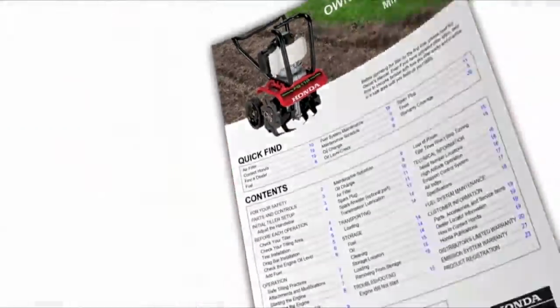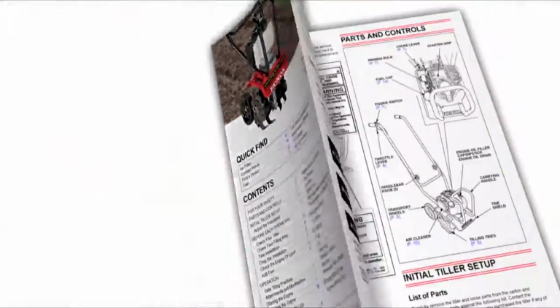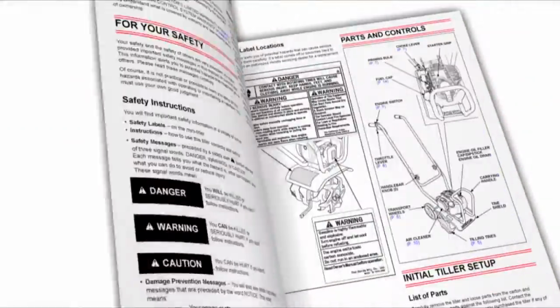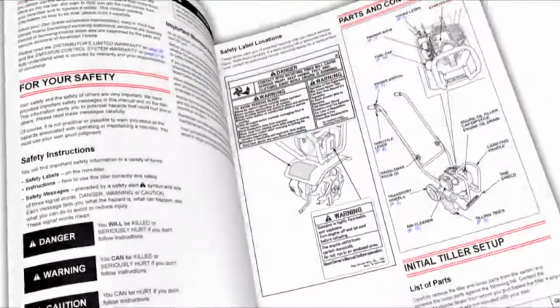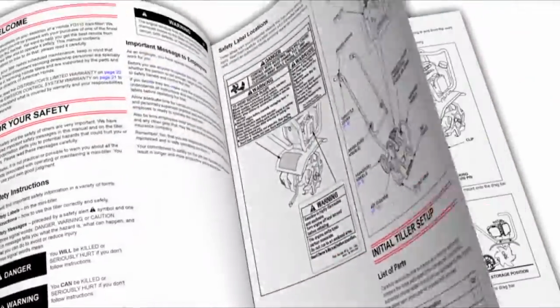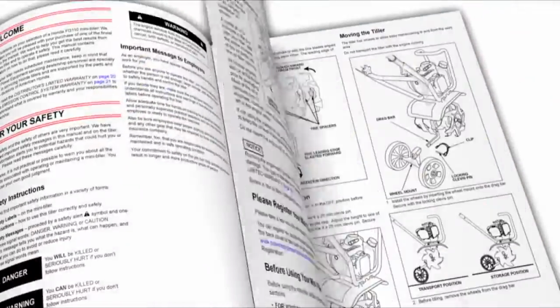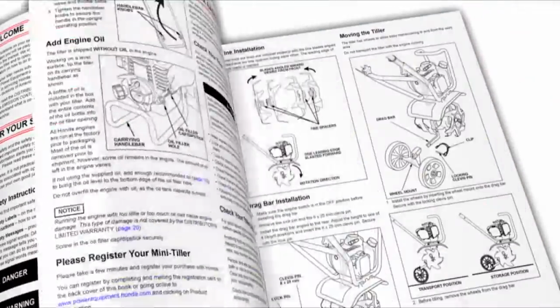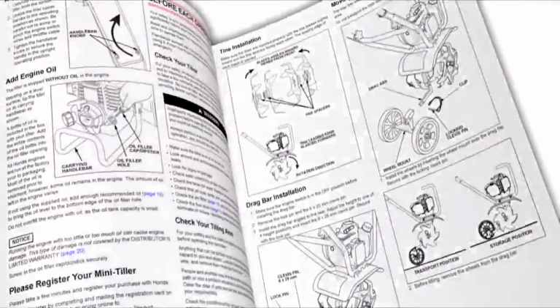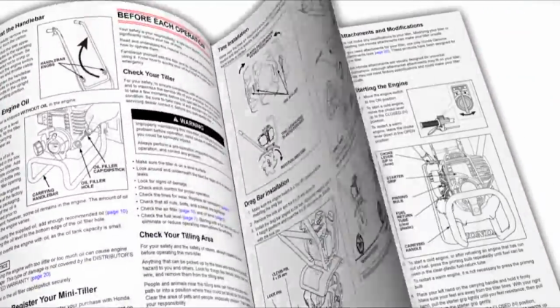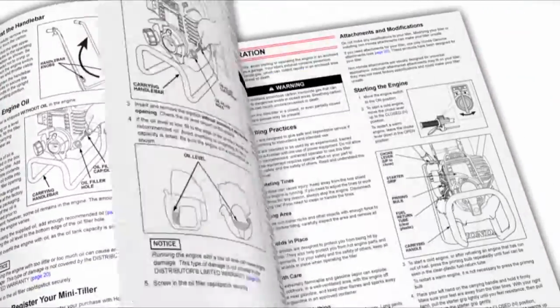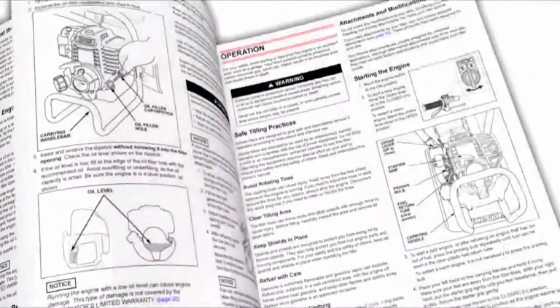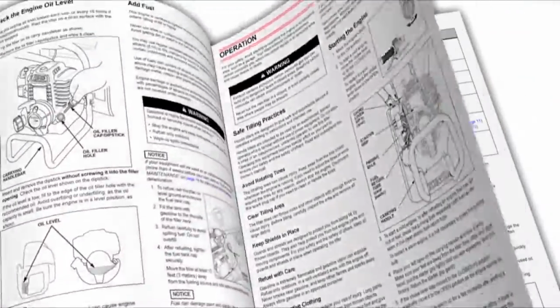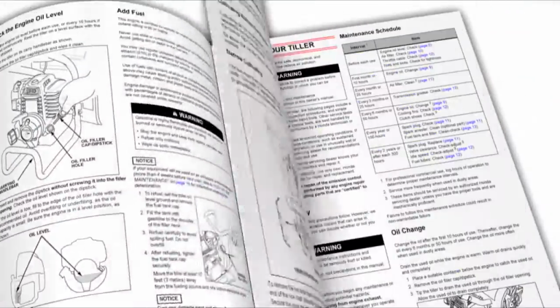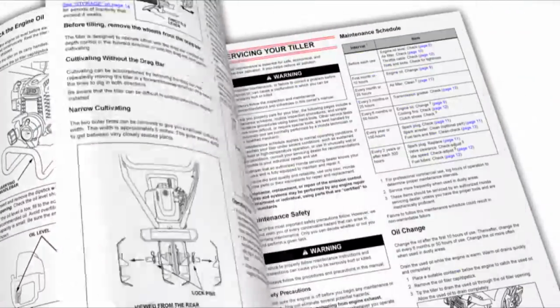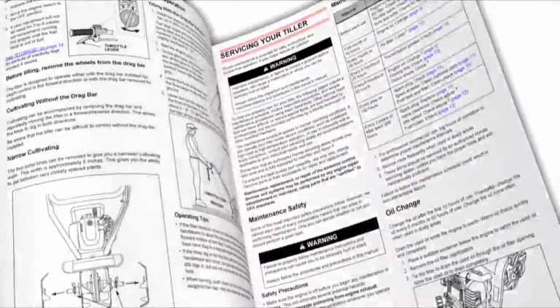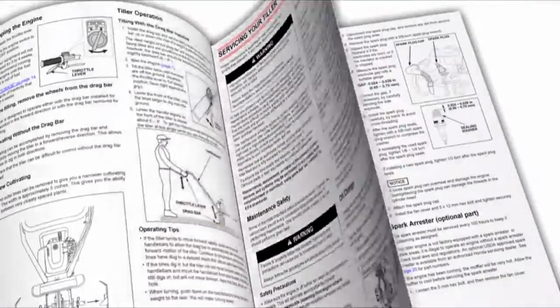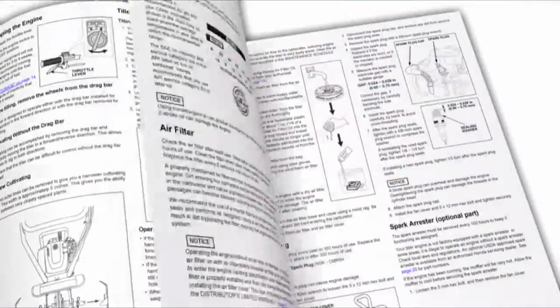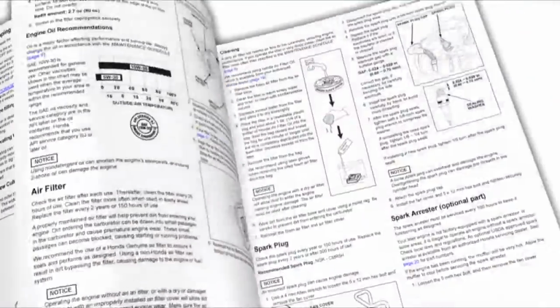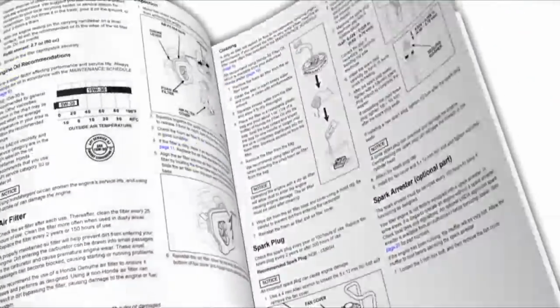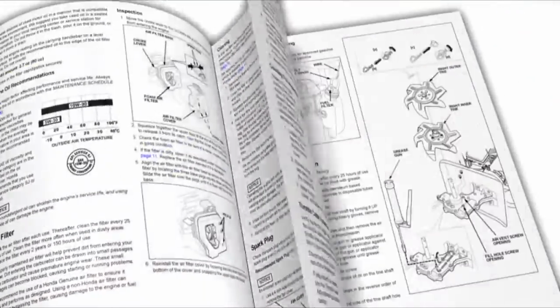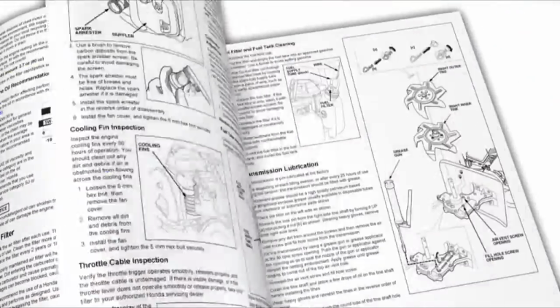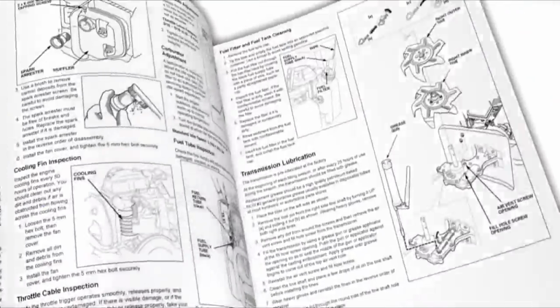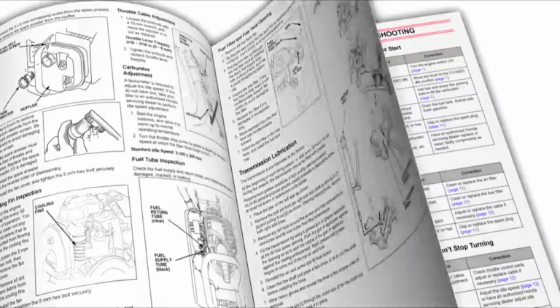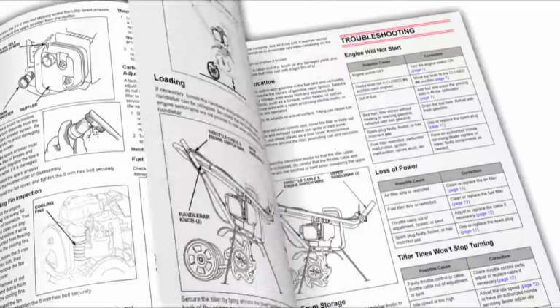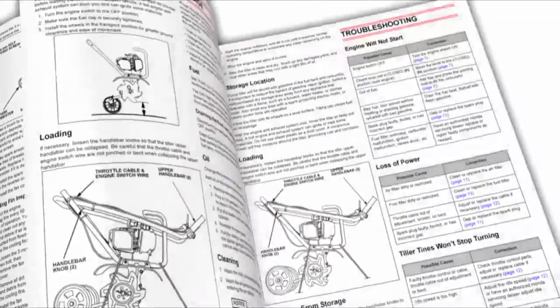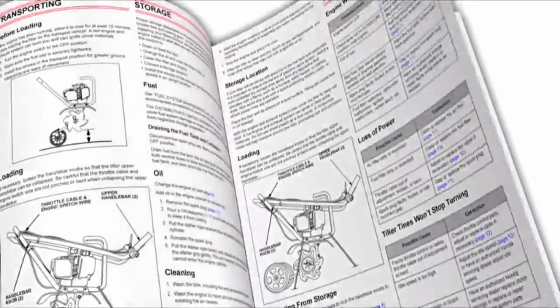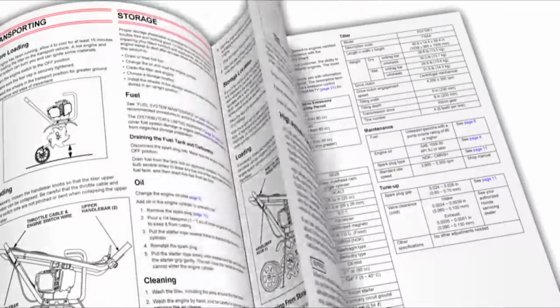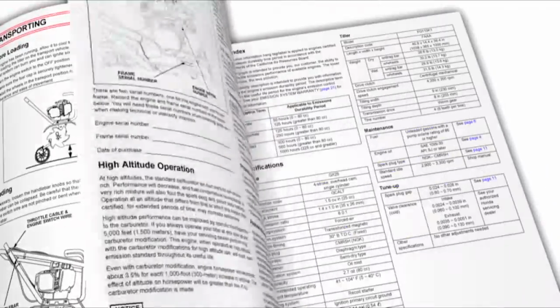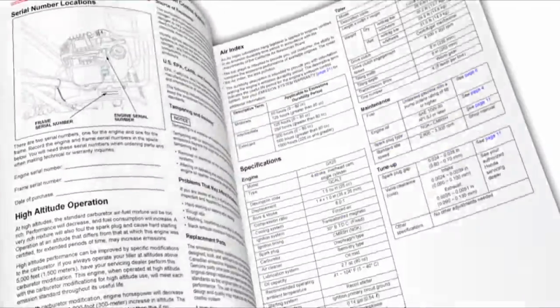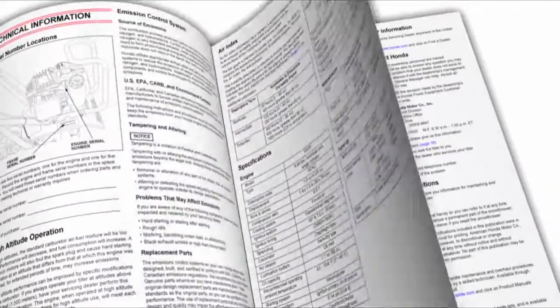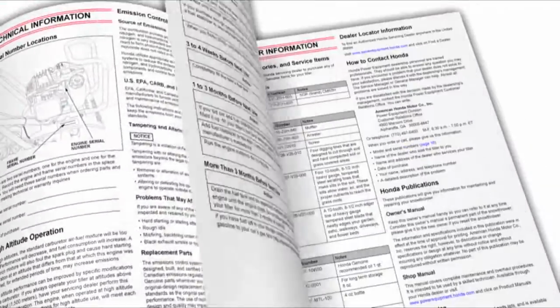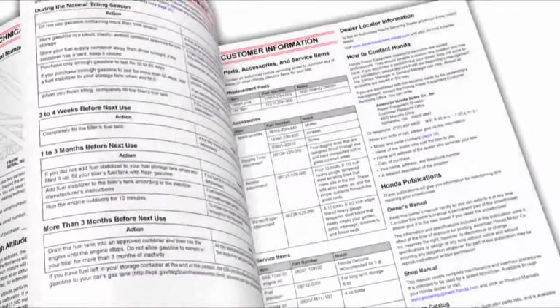Always refer to the Owner's Manual for clarification and more detail on the processes shown in this video.